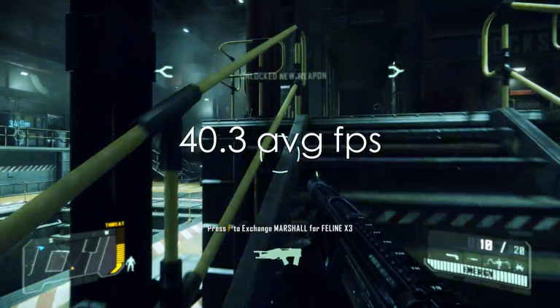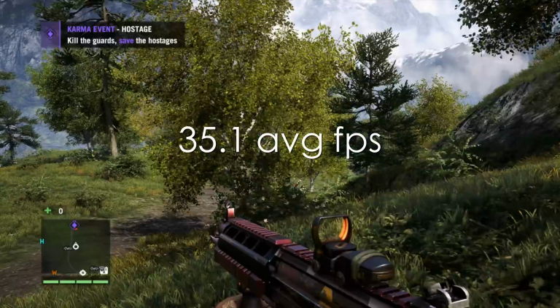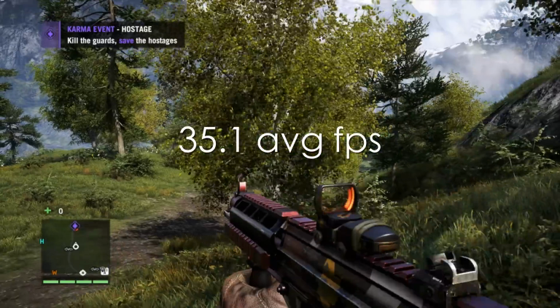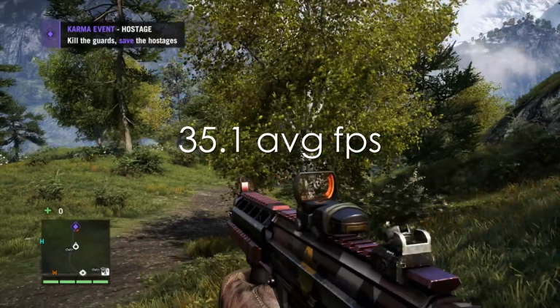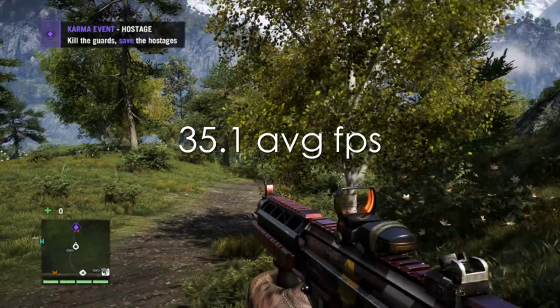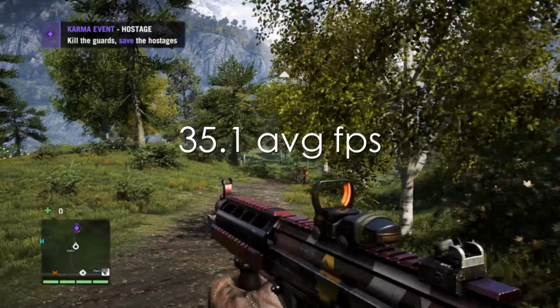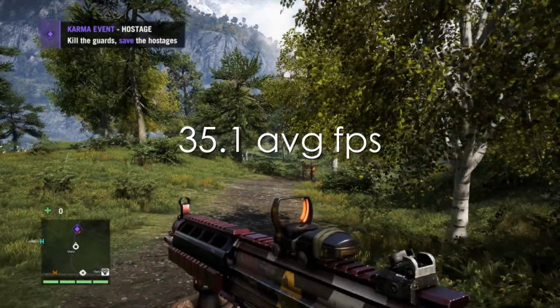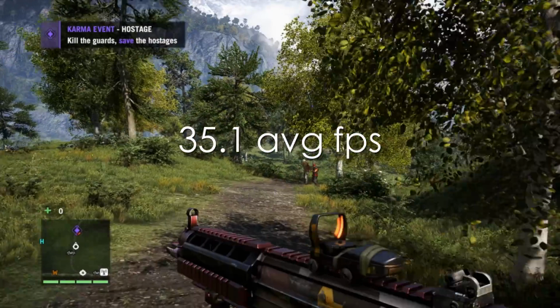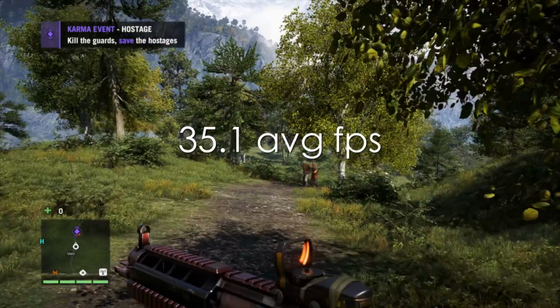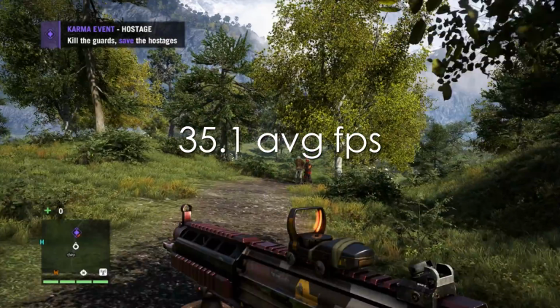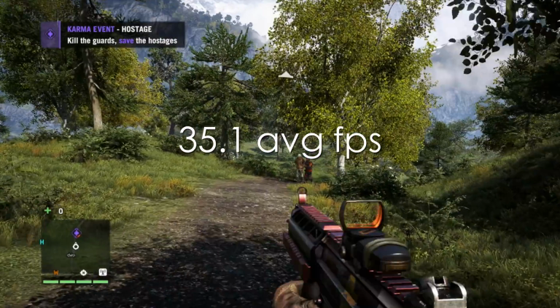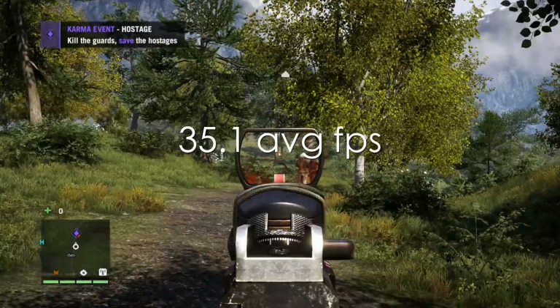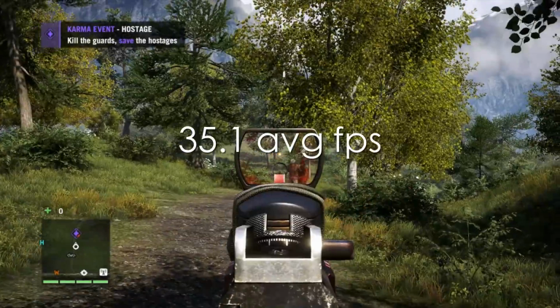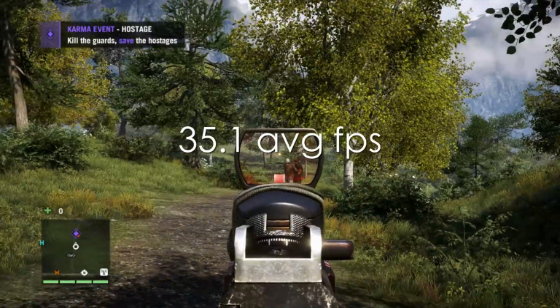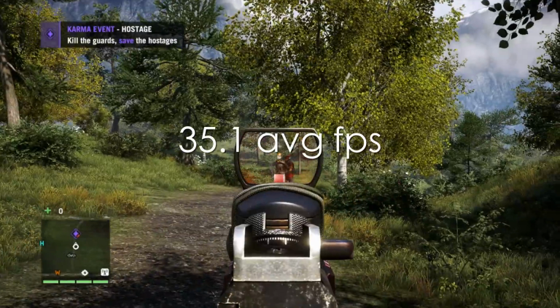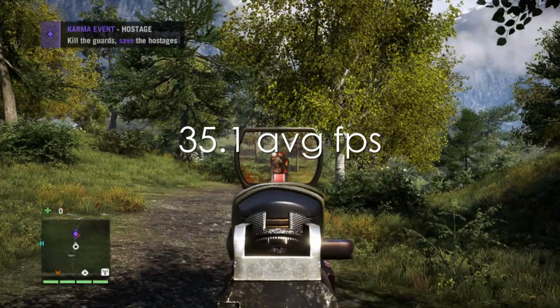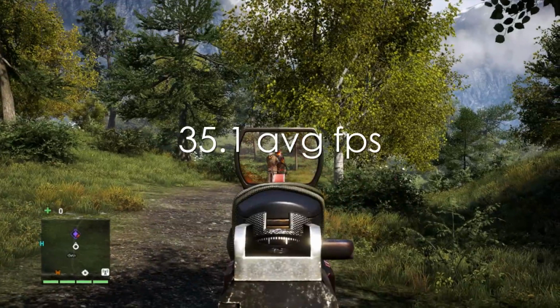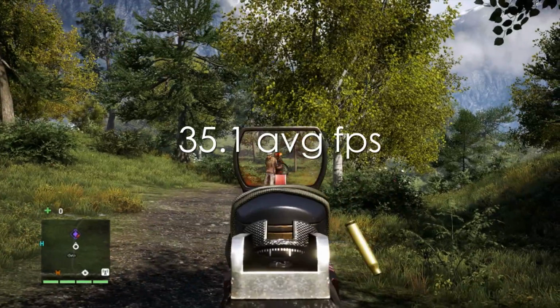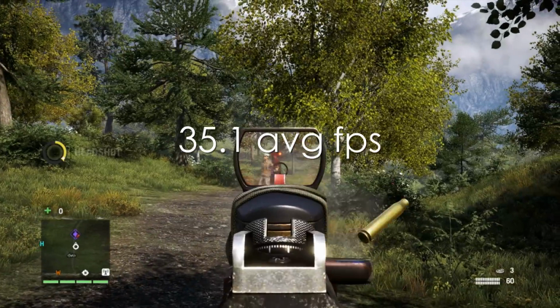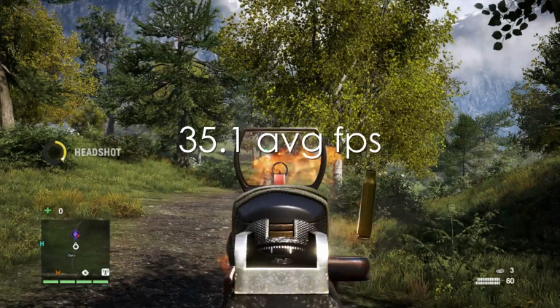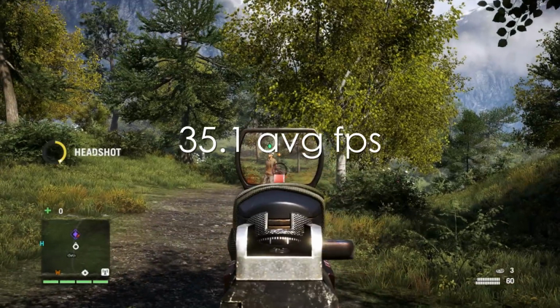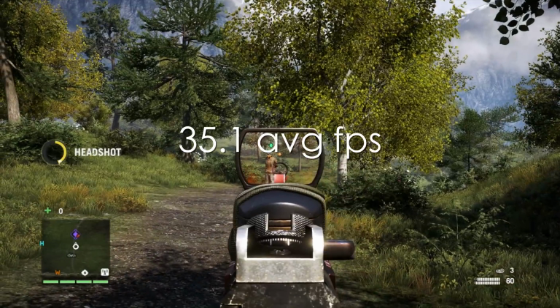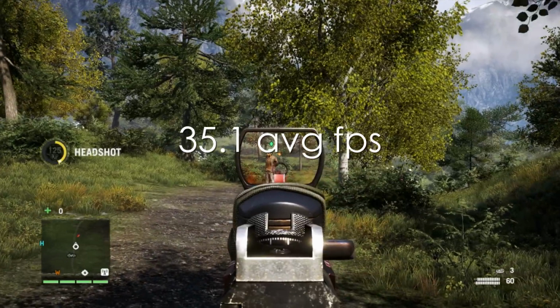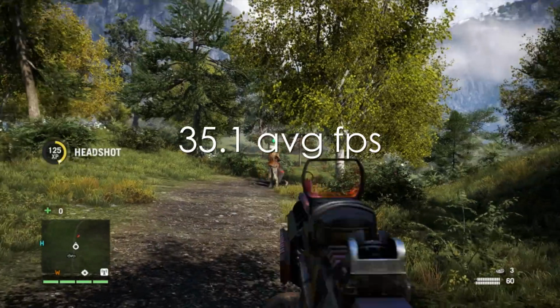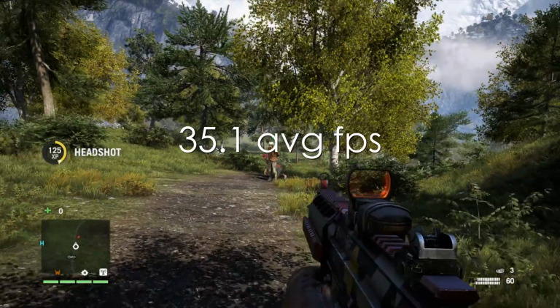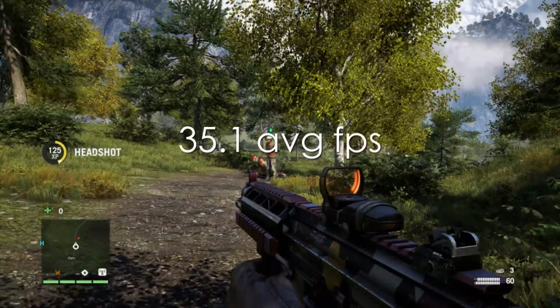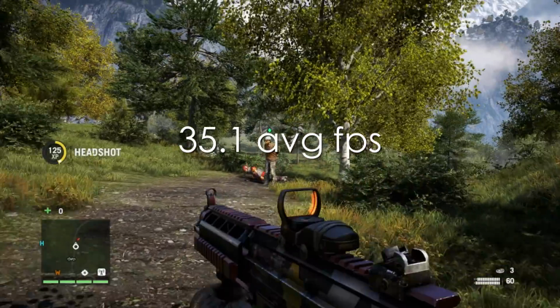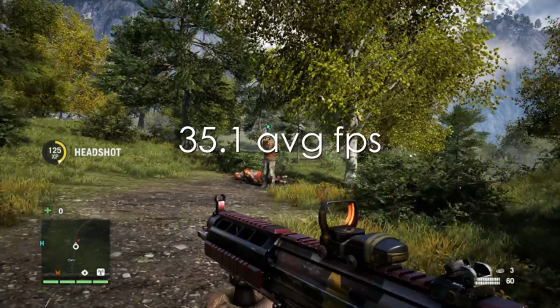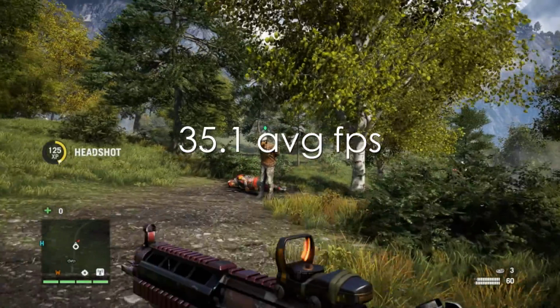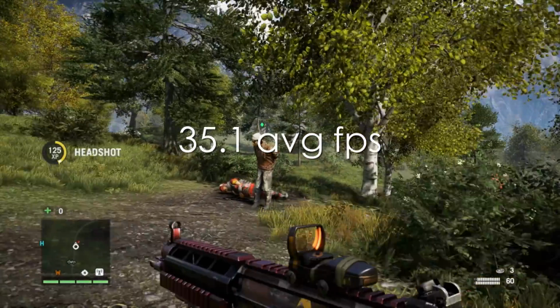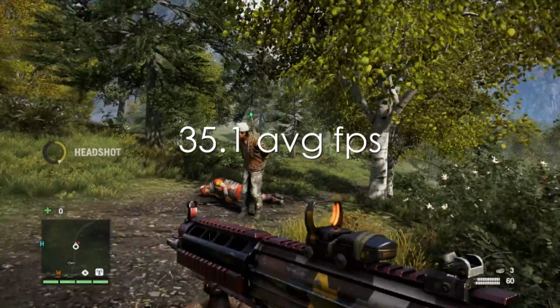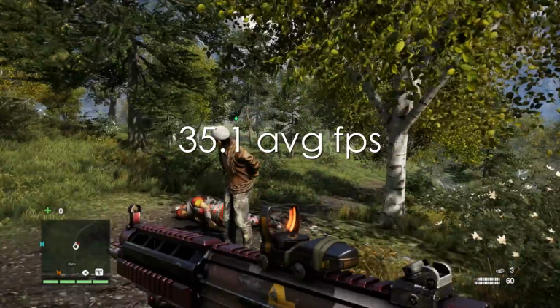And last but not least, Far Cry 4 on medium settings, 35.1 average frames per second.